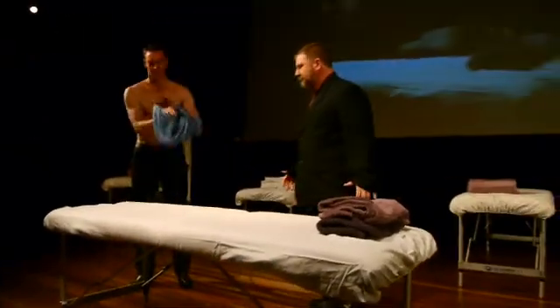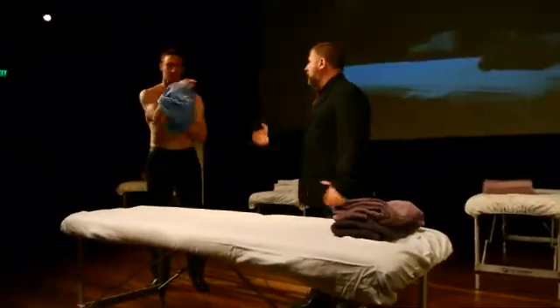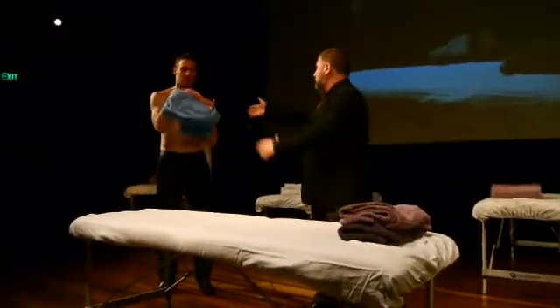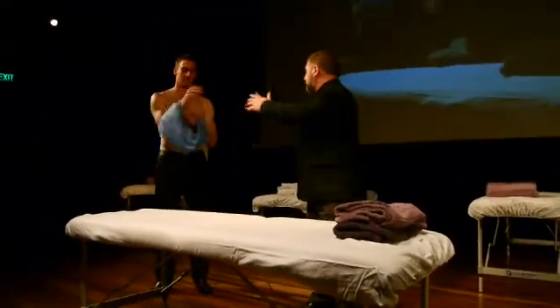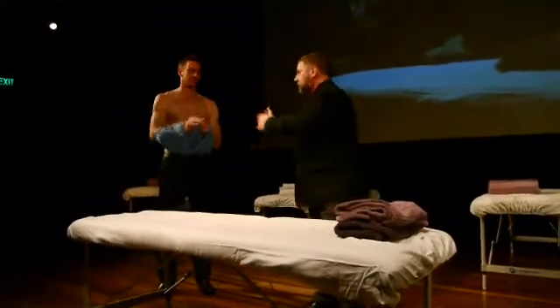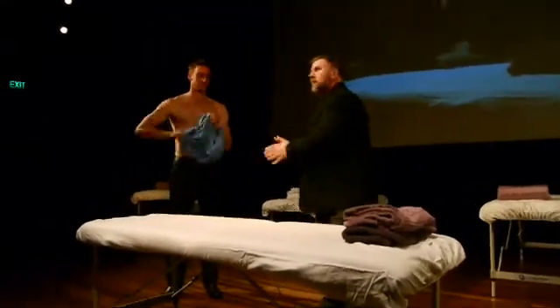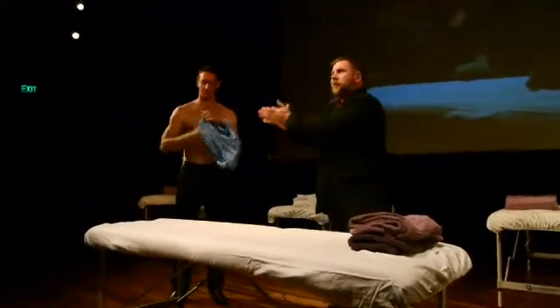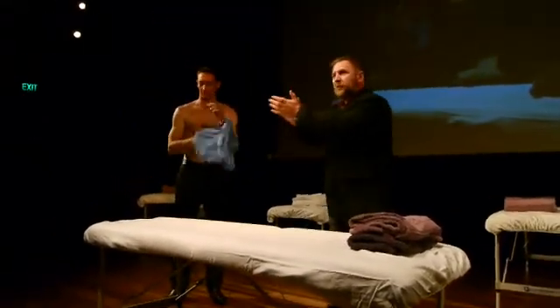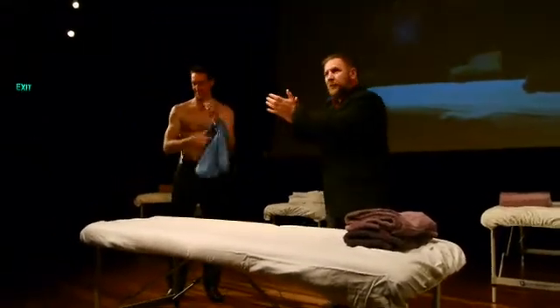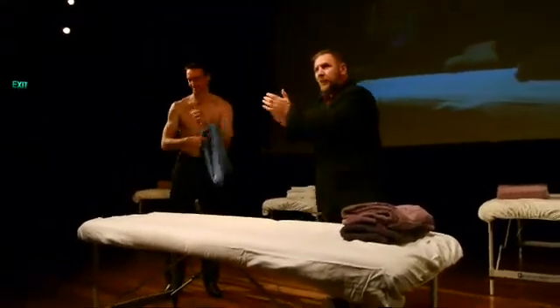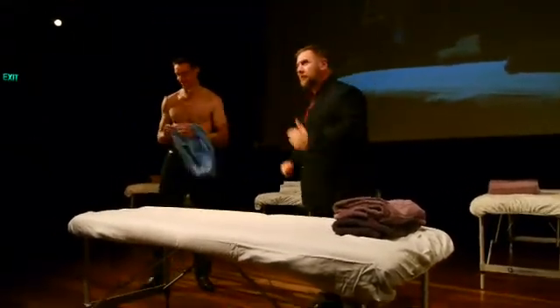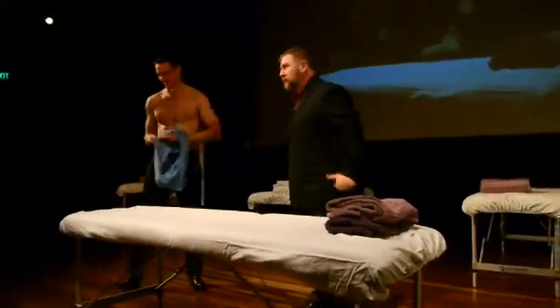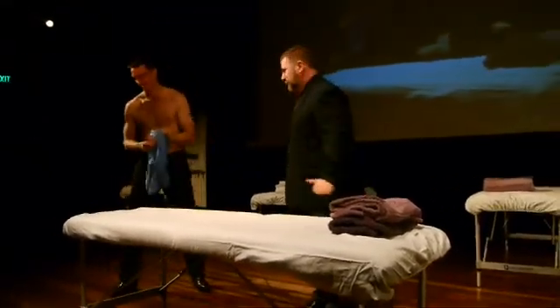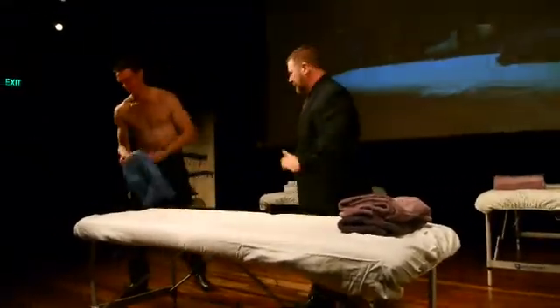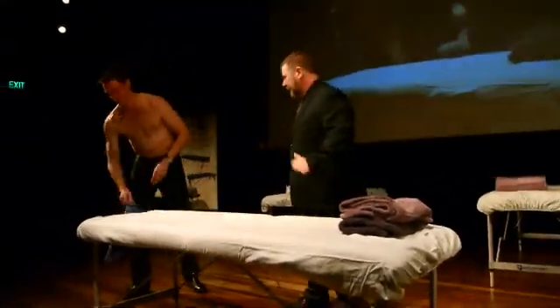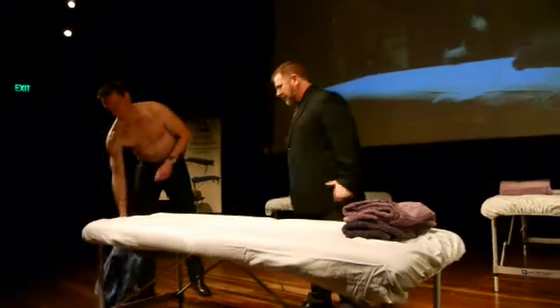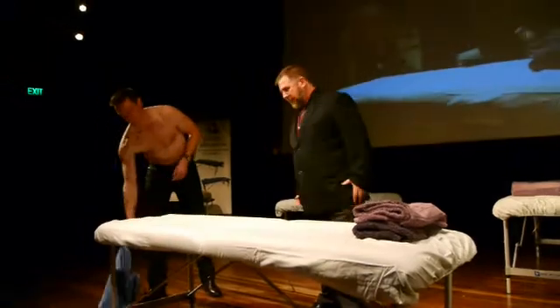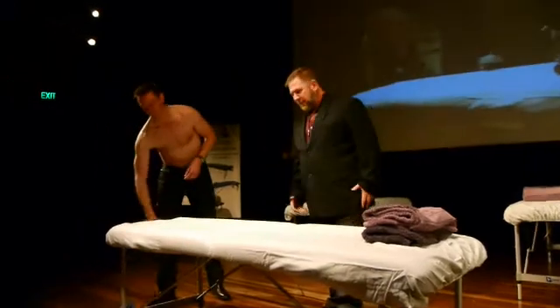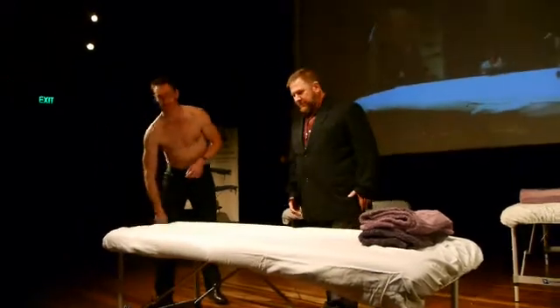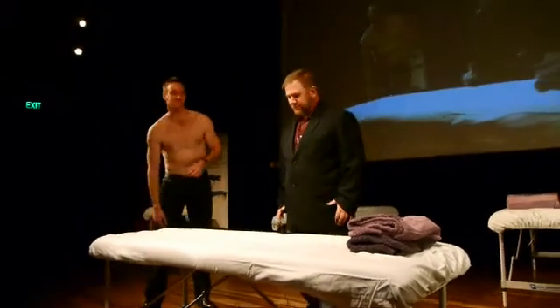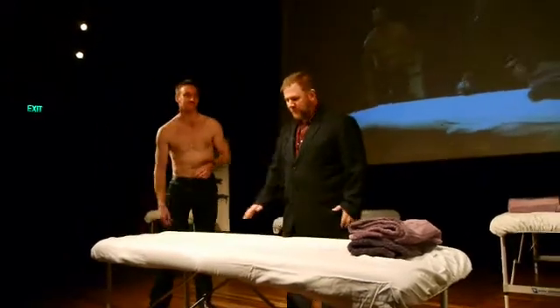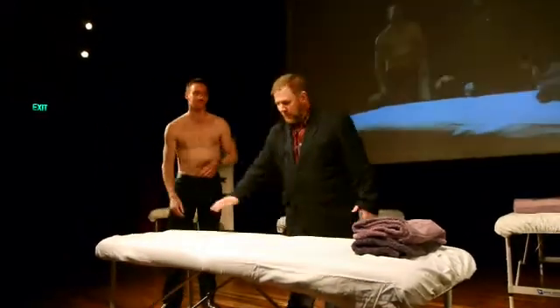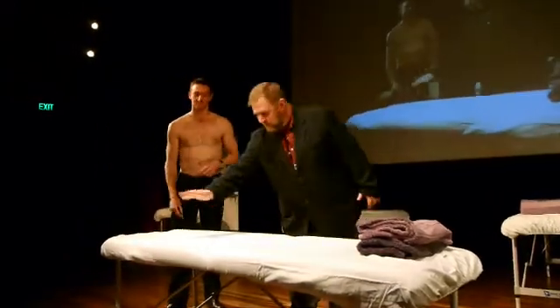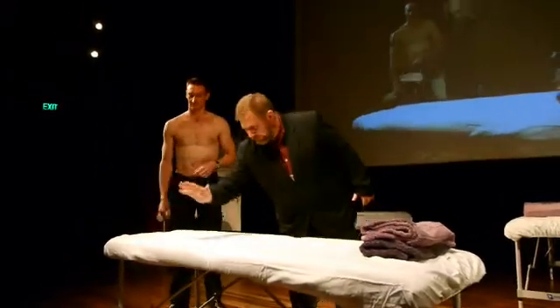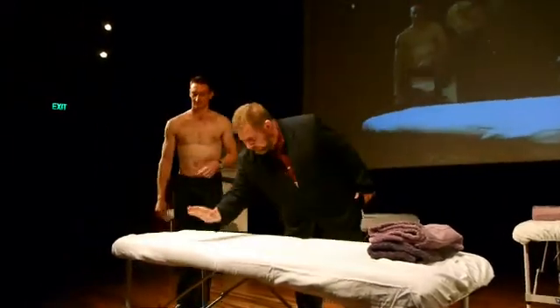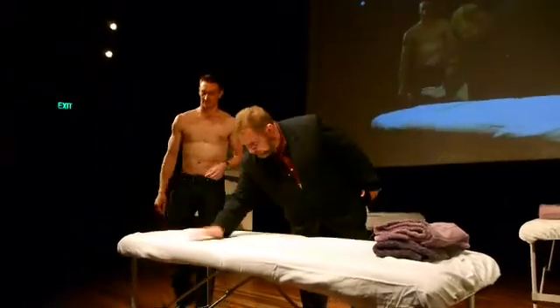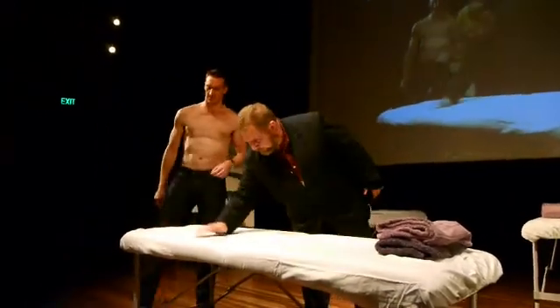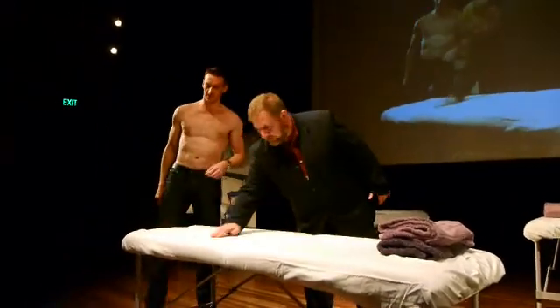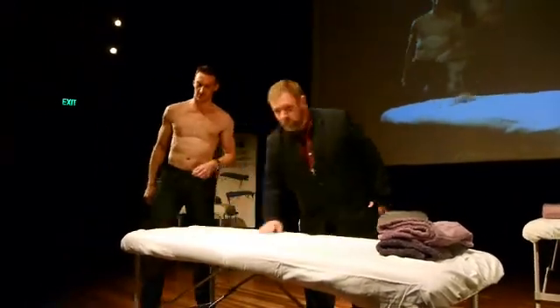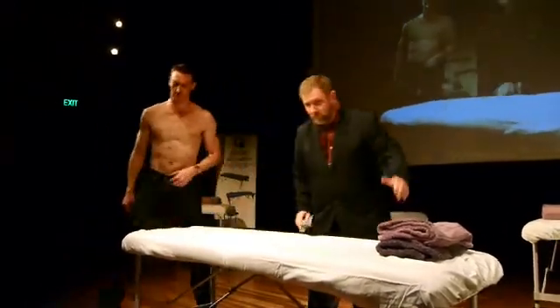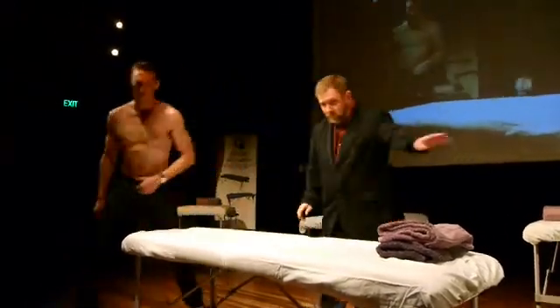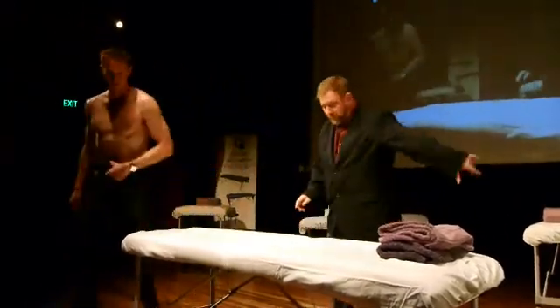Thank you, Stuart. Give Stuart a round of applause. Have a seat for me, please.